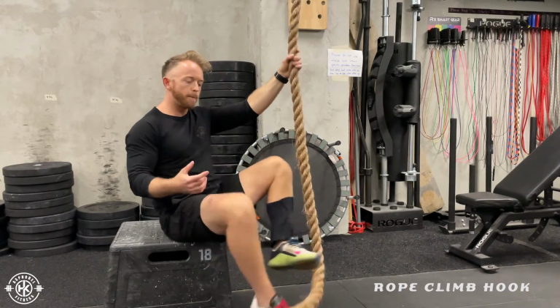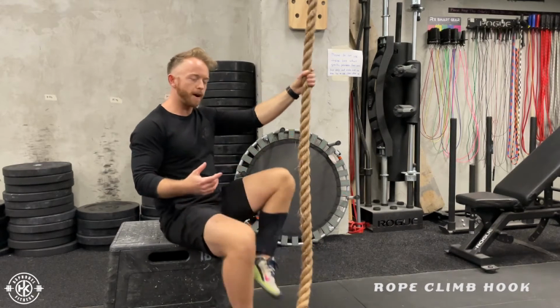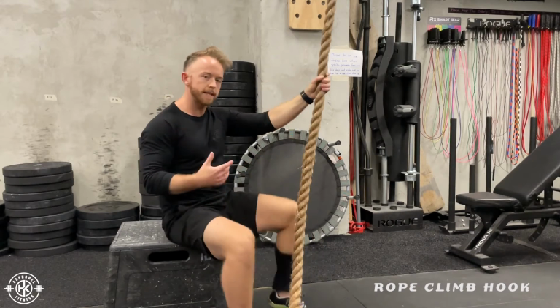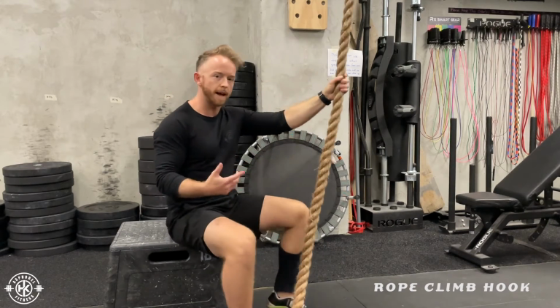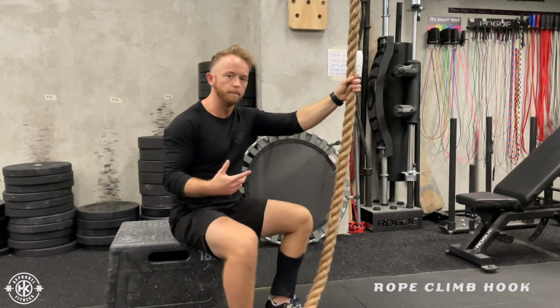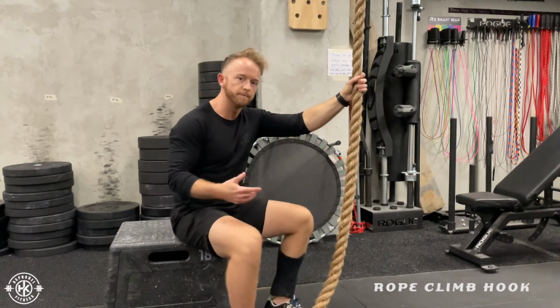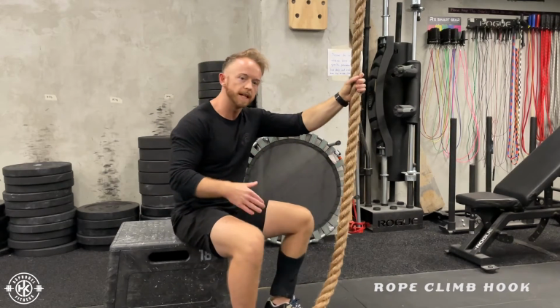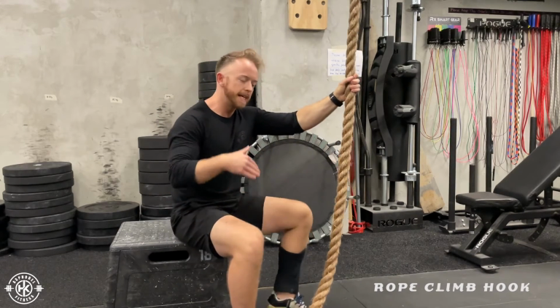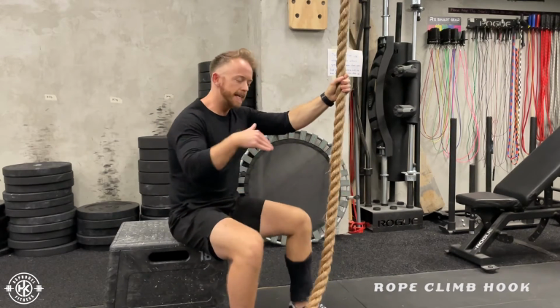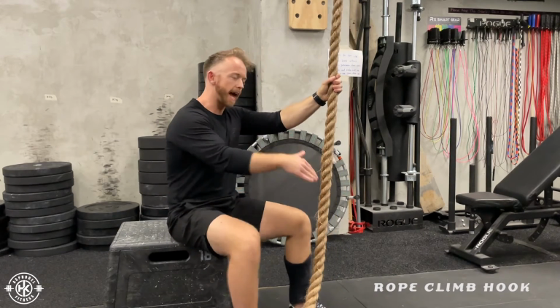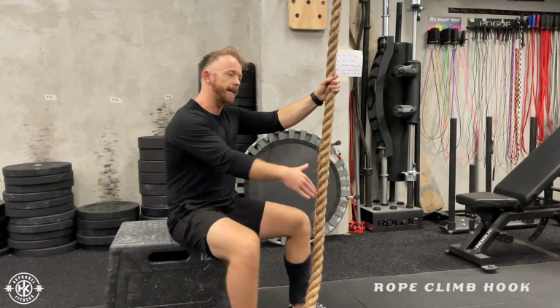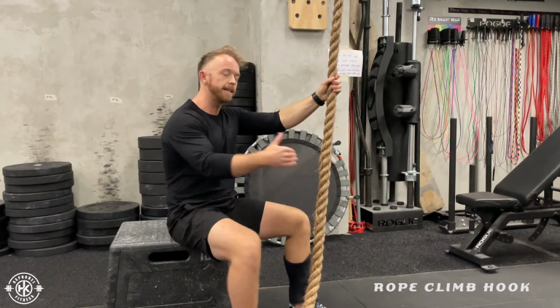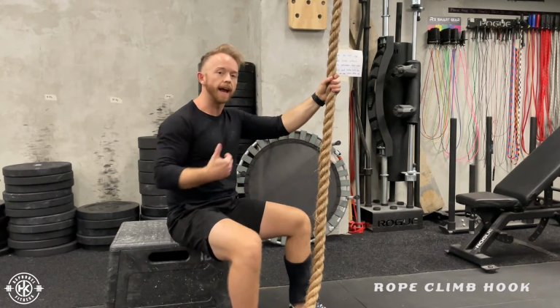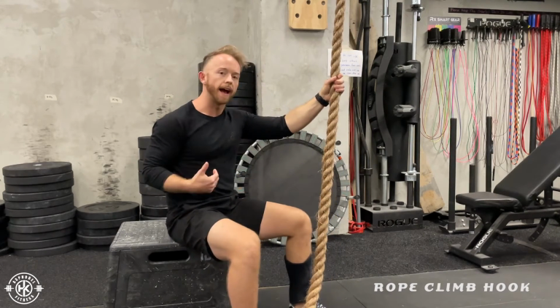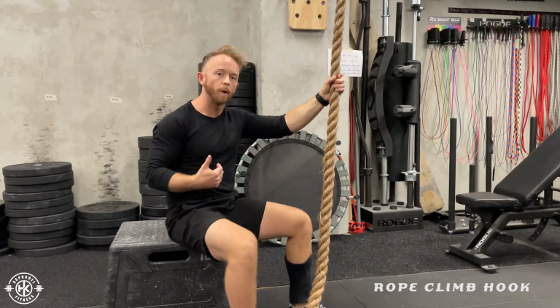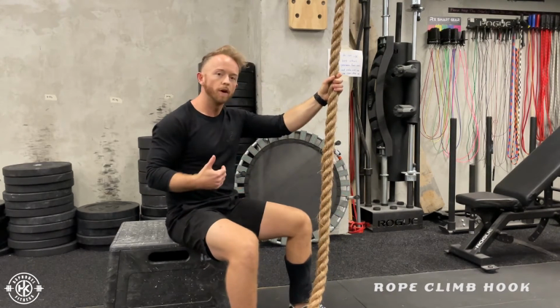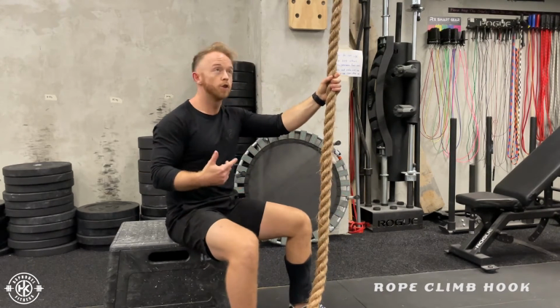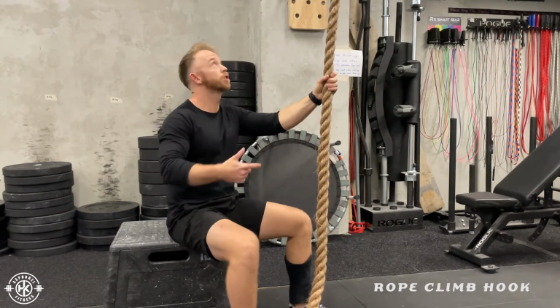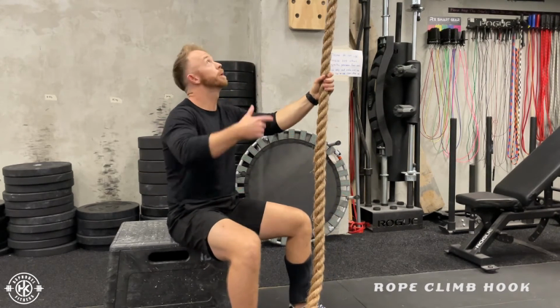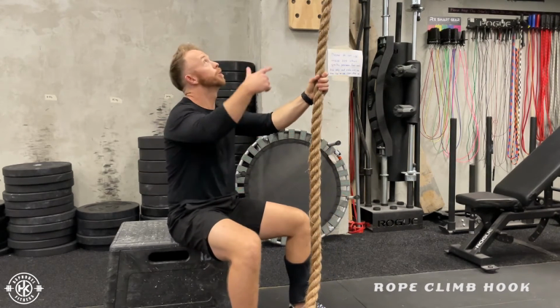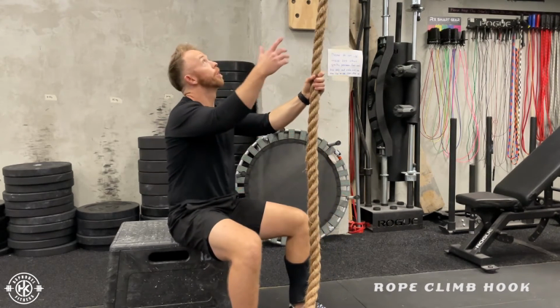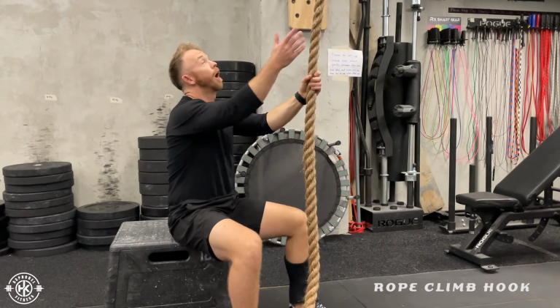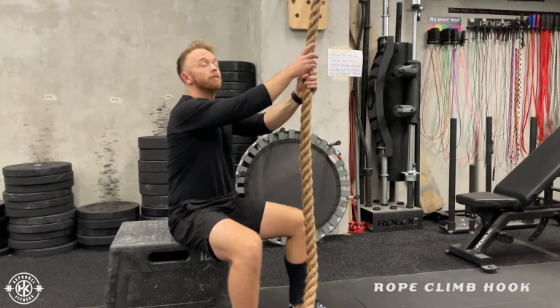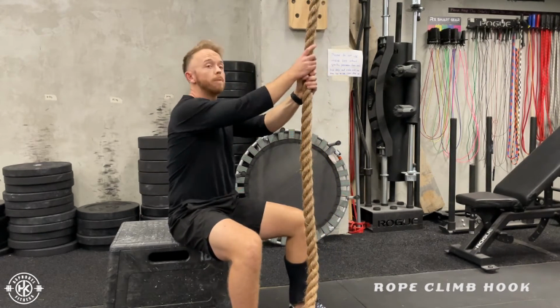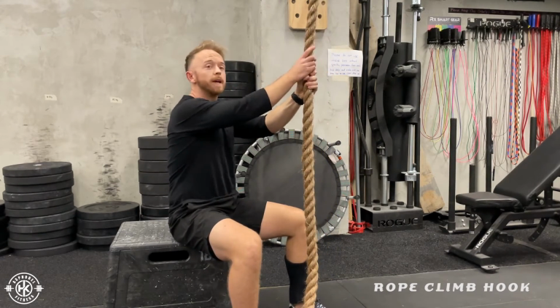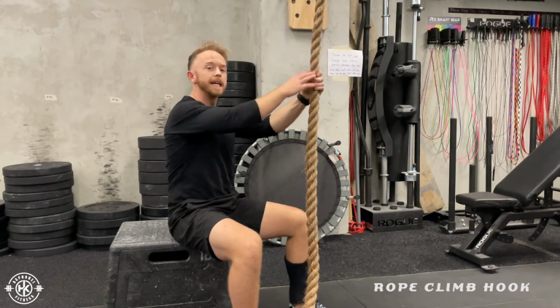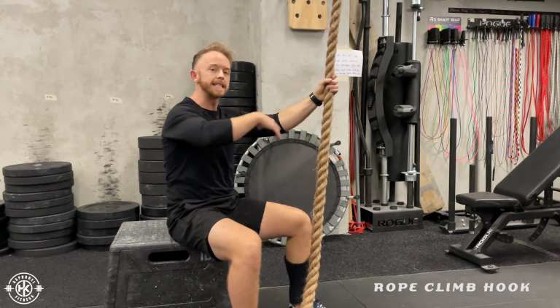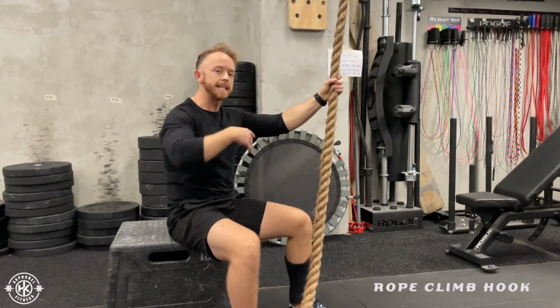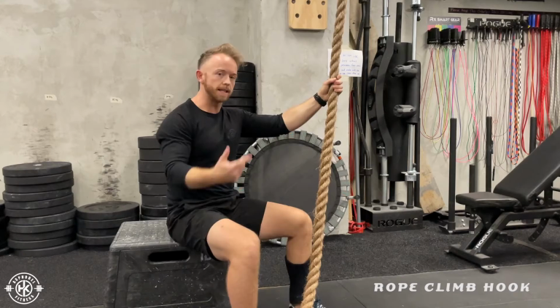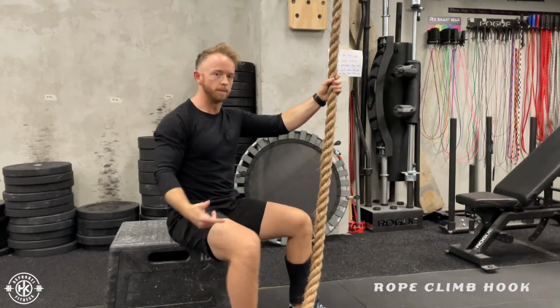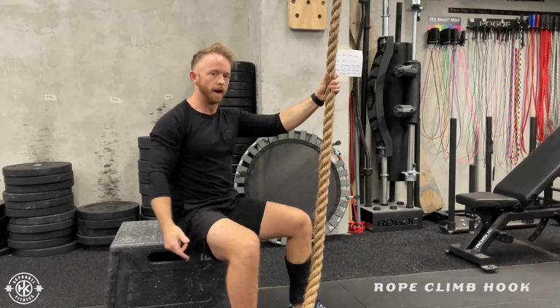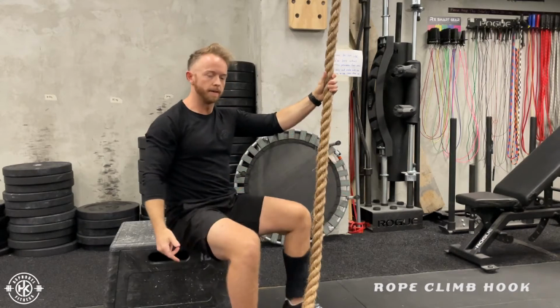Practice that movement — getting in, getting out — just so when you do it on the high rope, it's easy to come by.